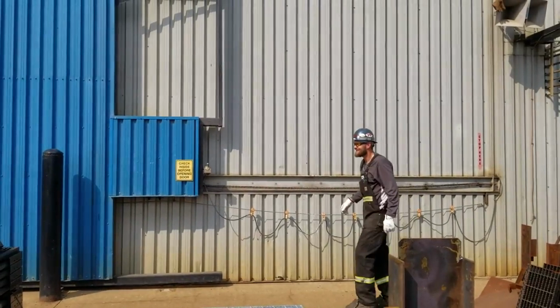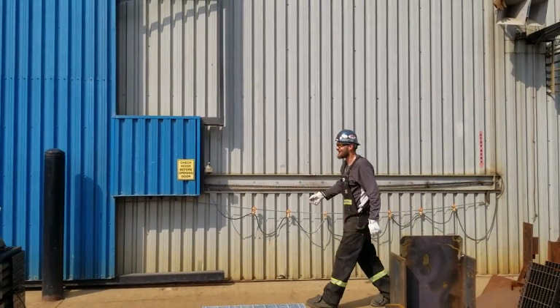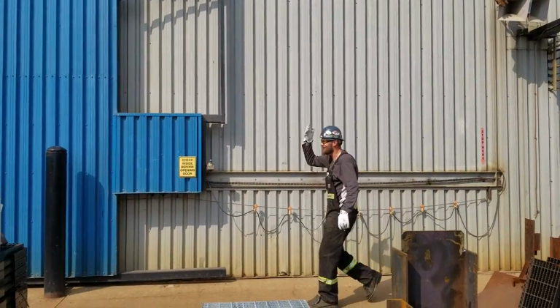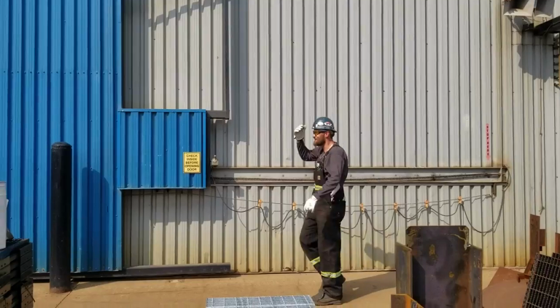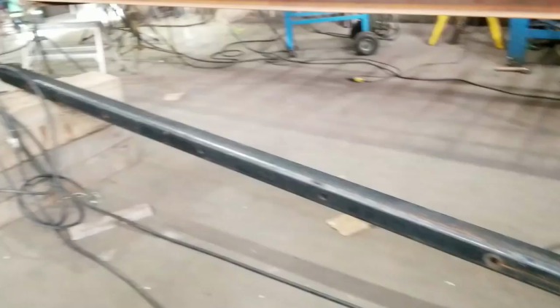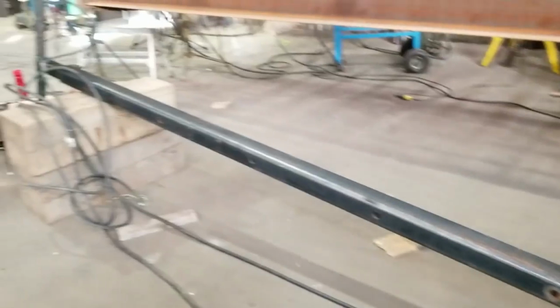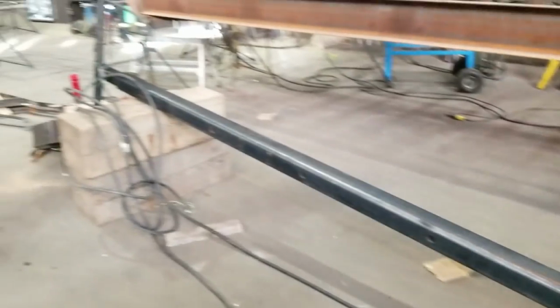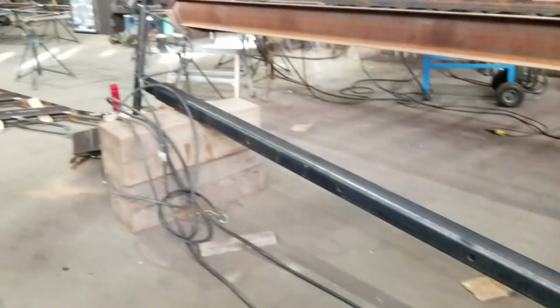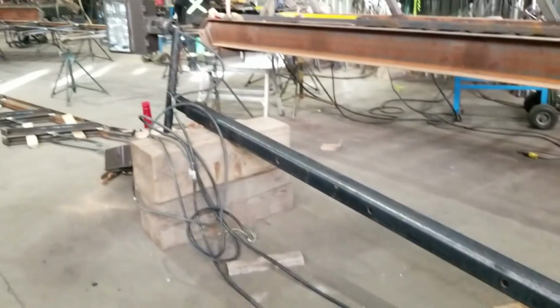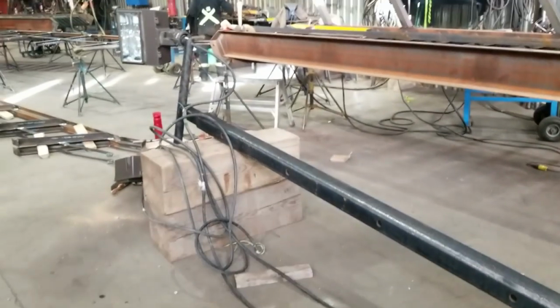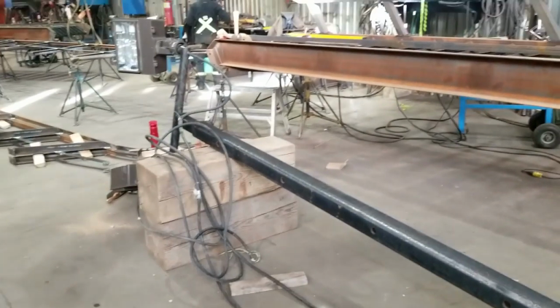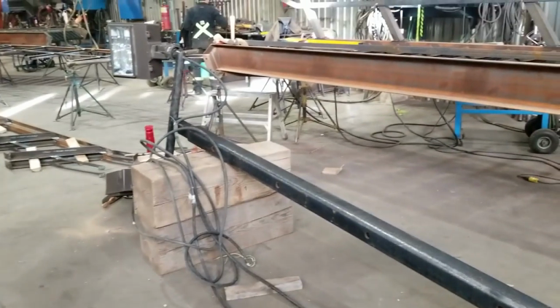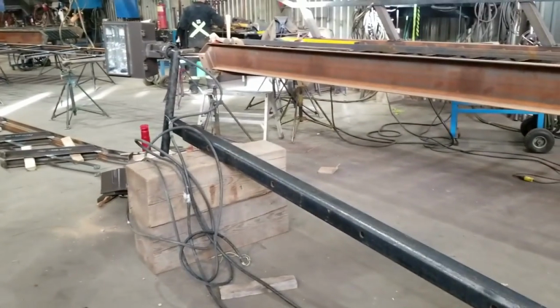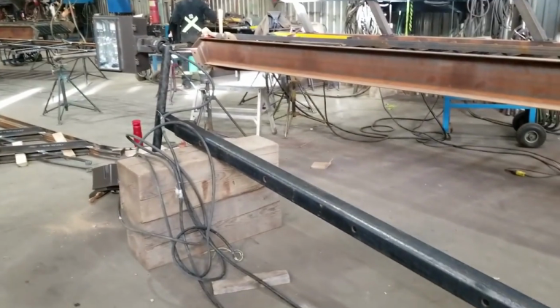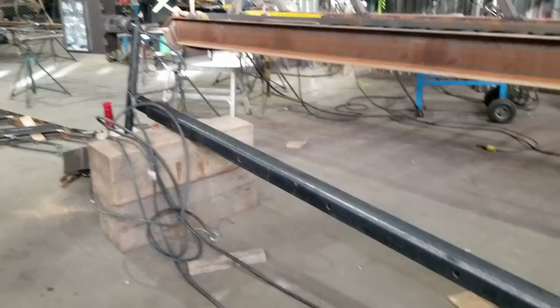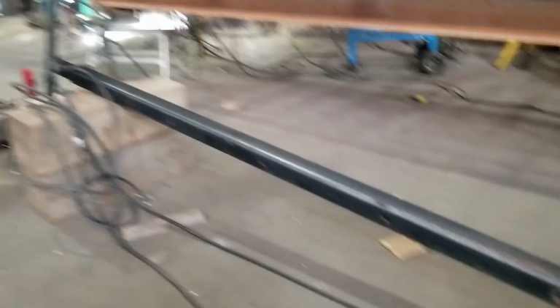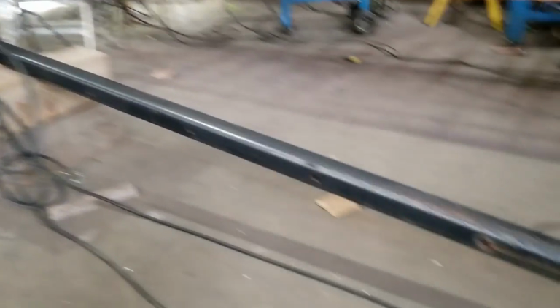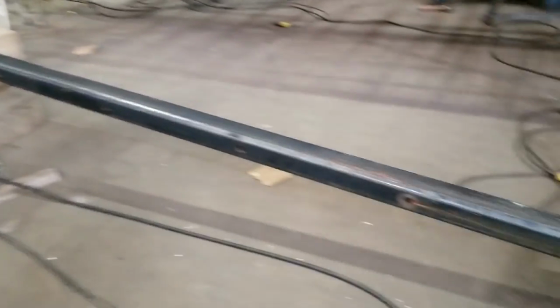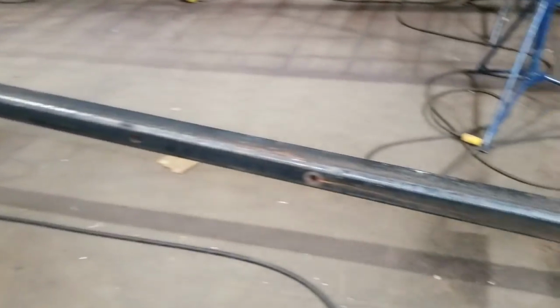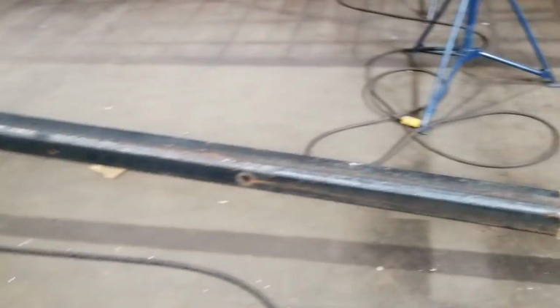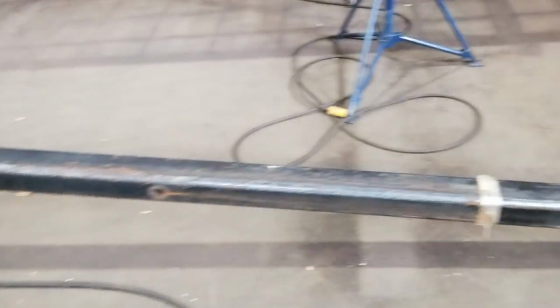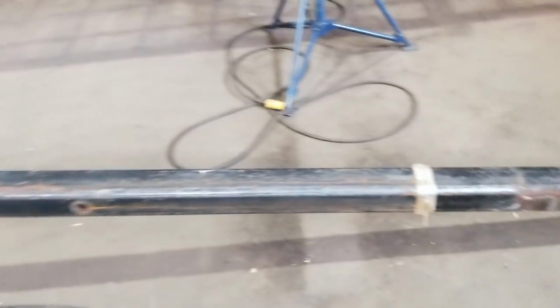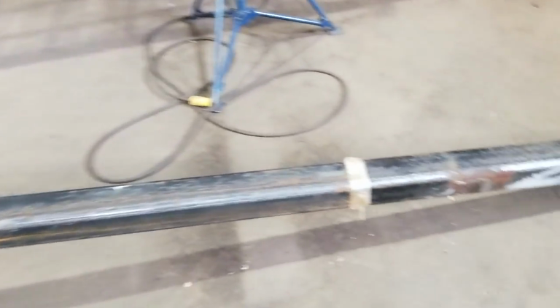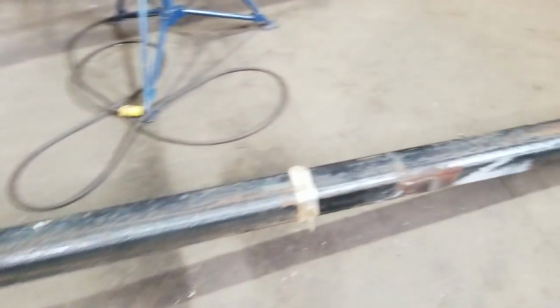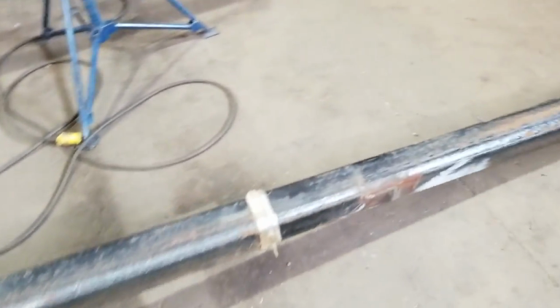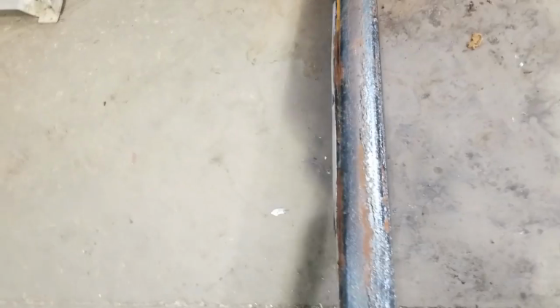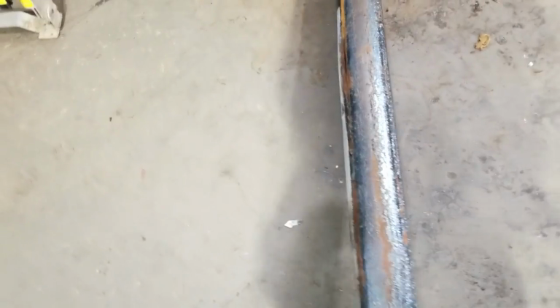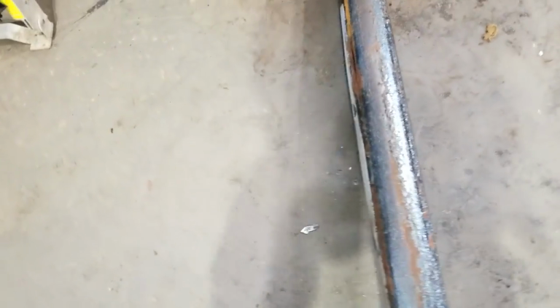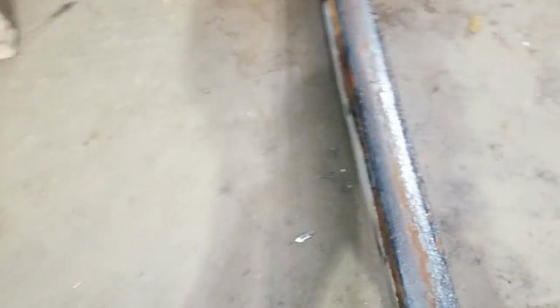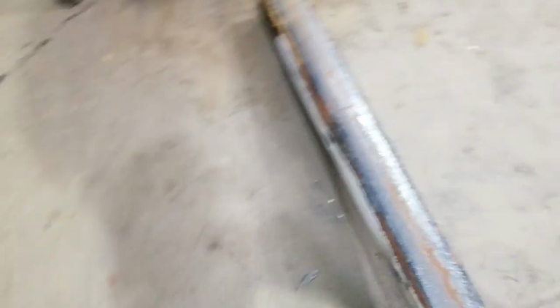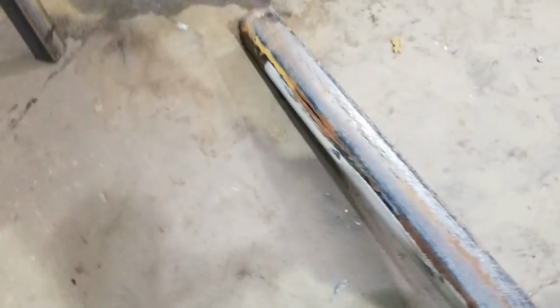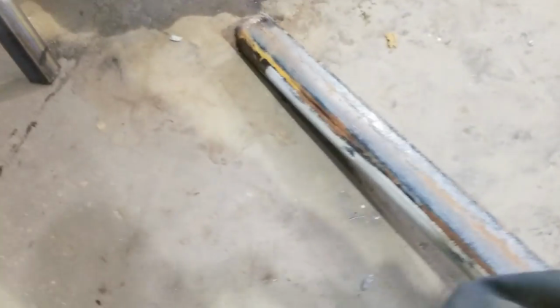Well, the other day we got a light standard brought in for repair. It never got a weep hole, and look what happened — it popped.